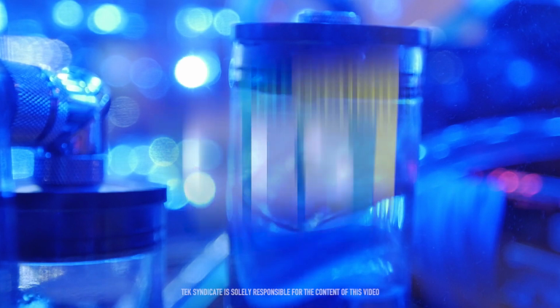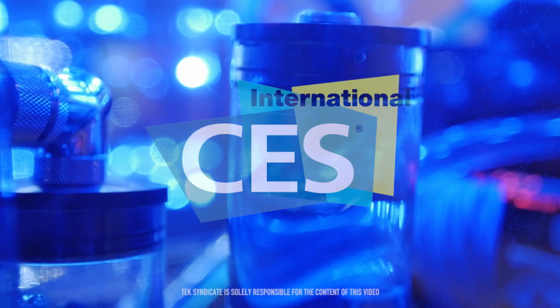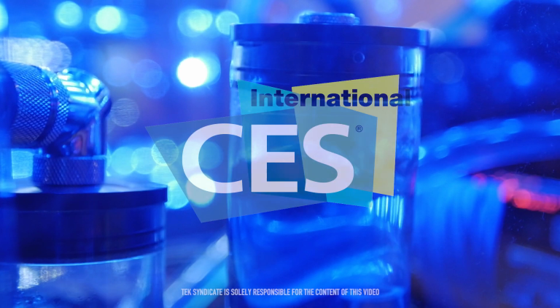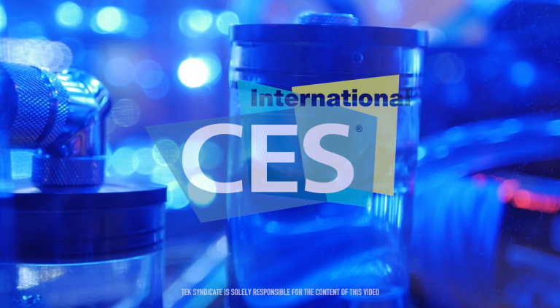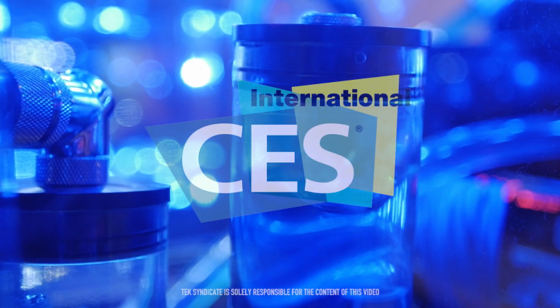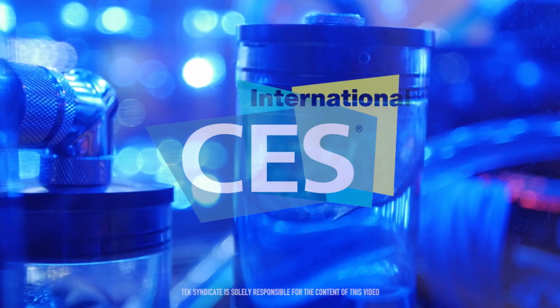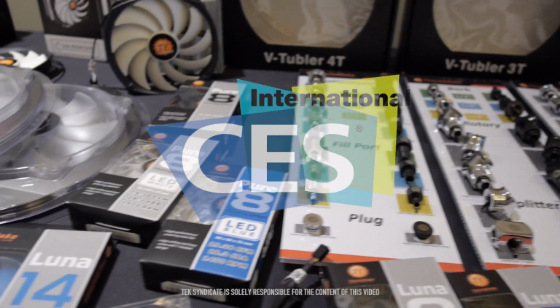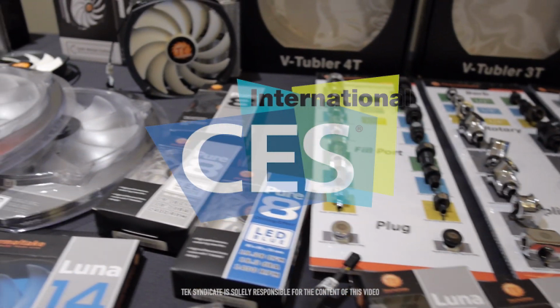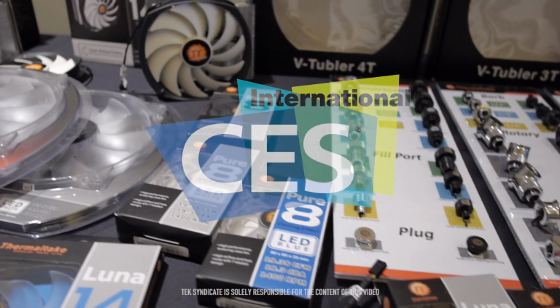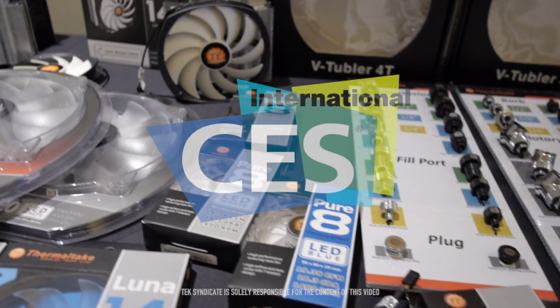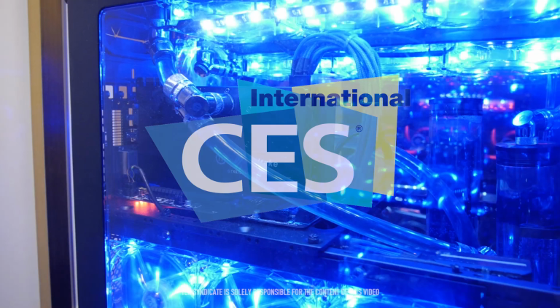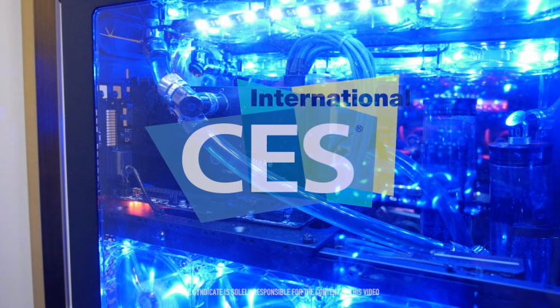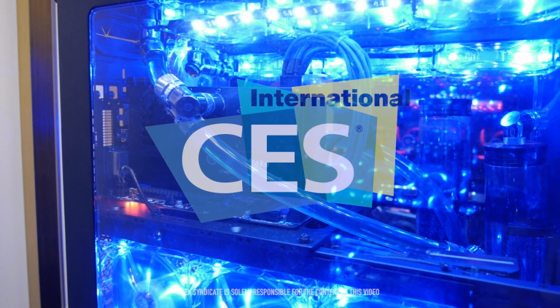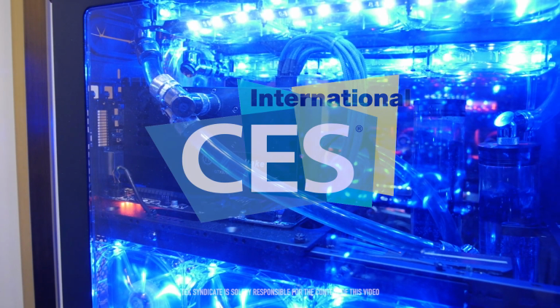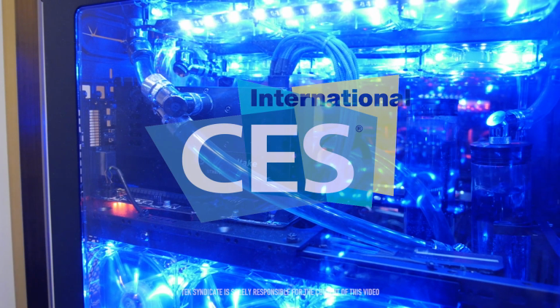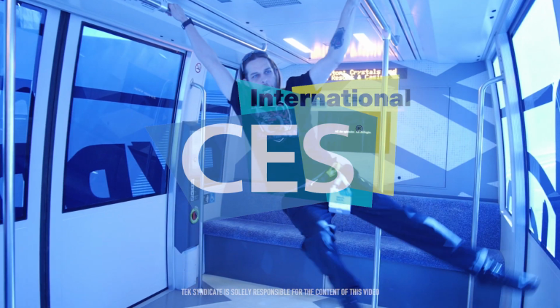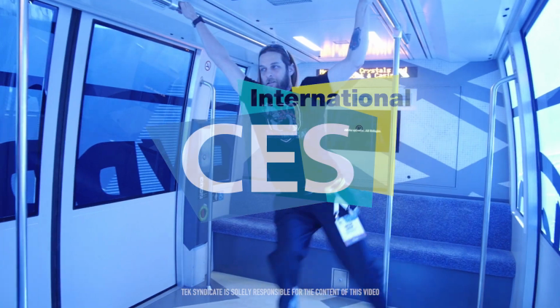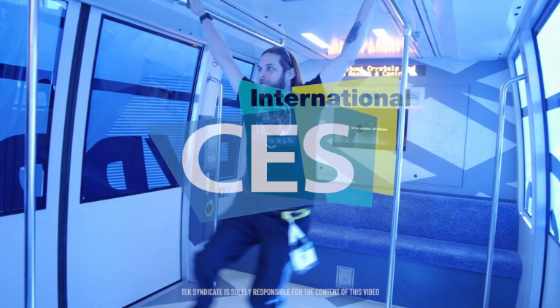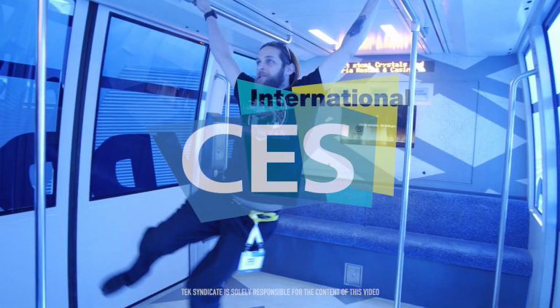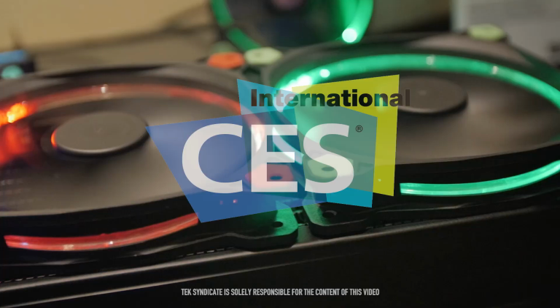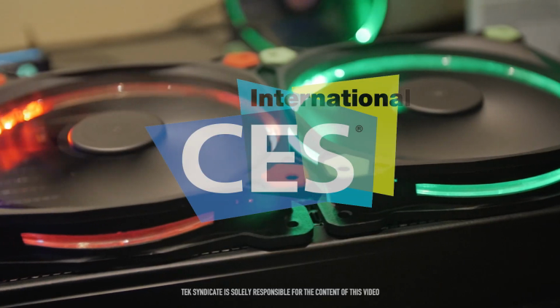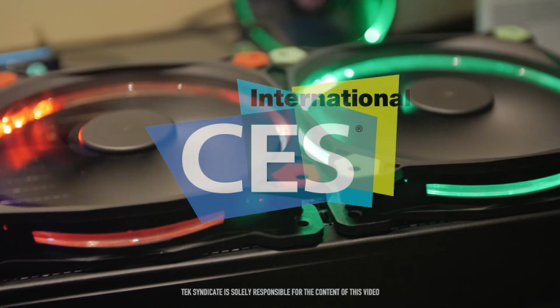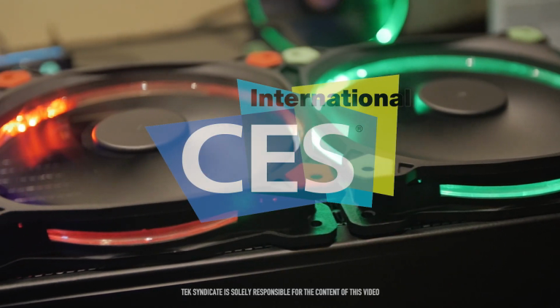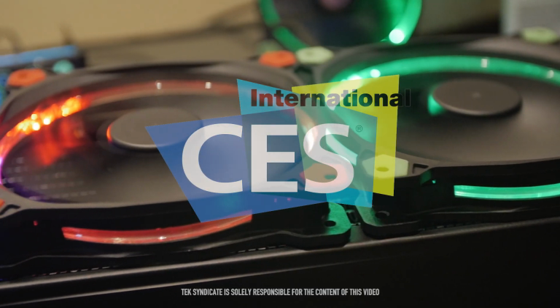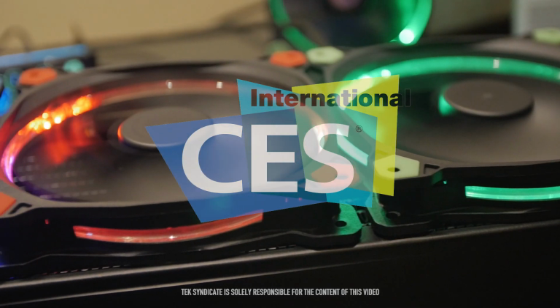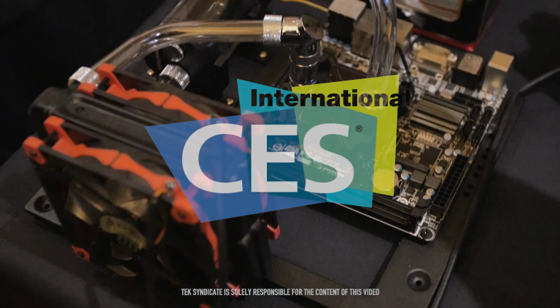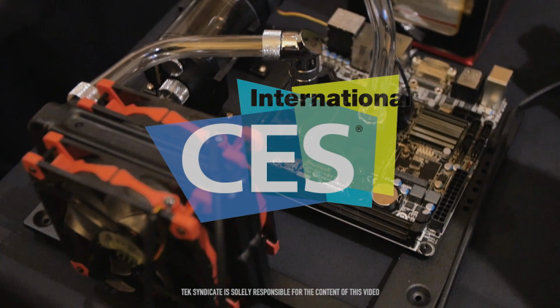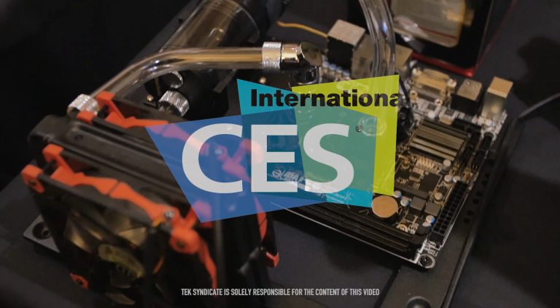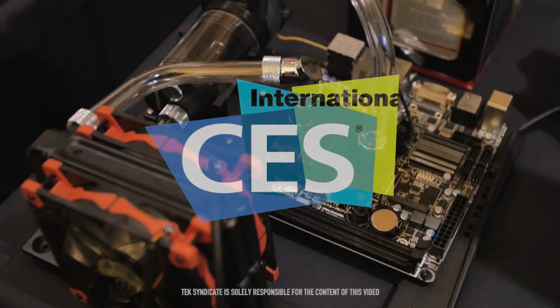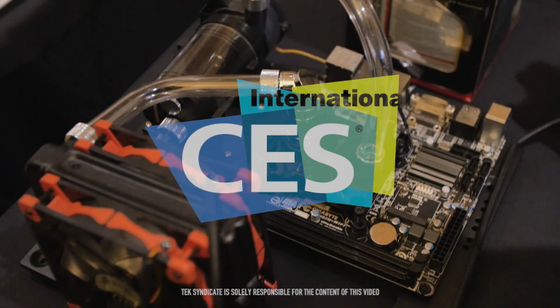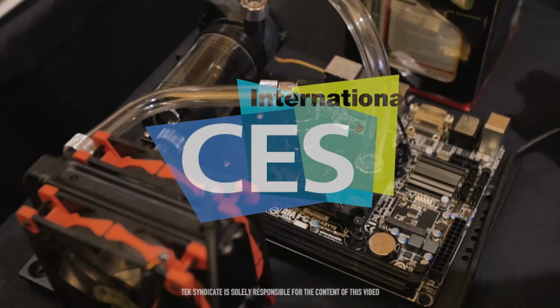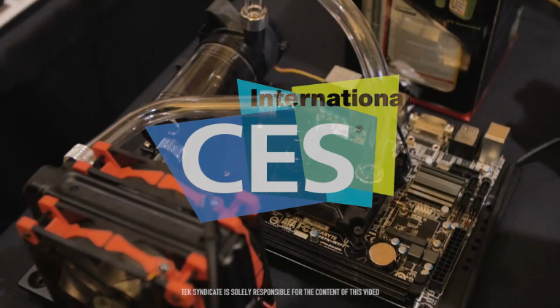Be sure to thank HyperX, Thermaltake, and Sapphire in the comments — without them we wouldn't be here. And also be sure to click on the links in the description.